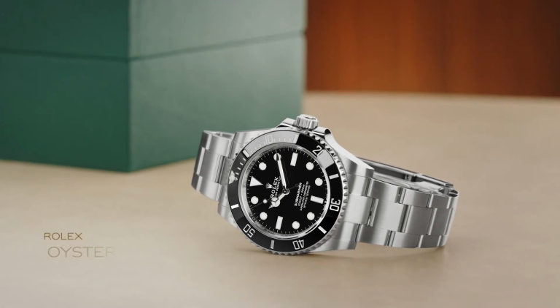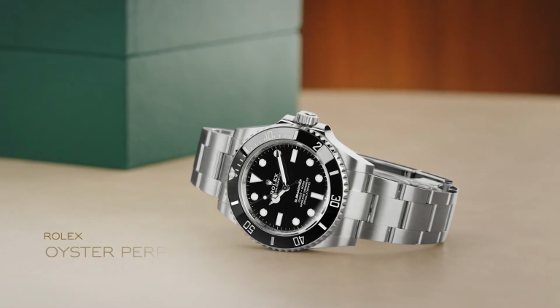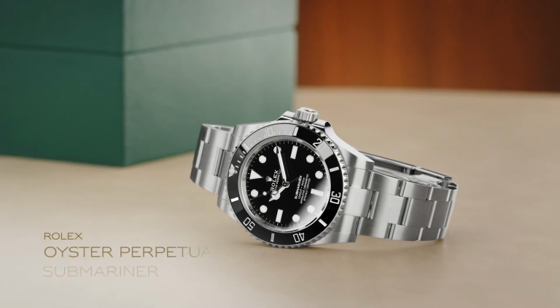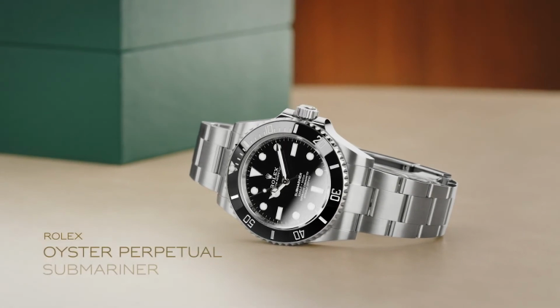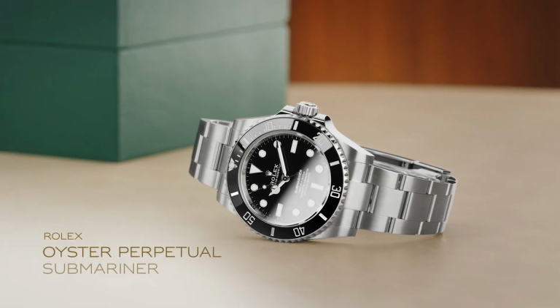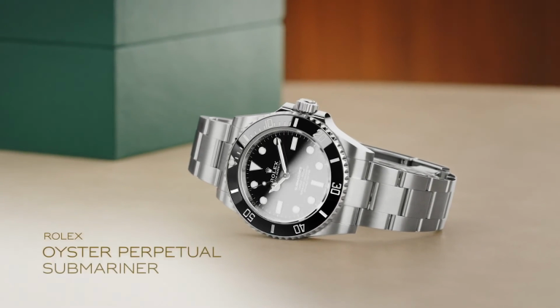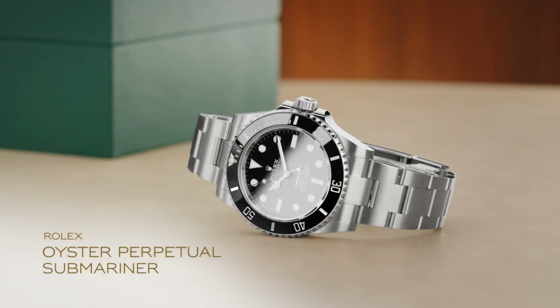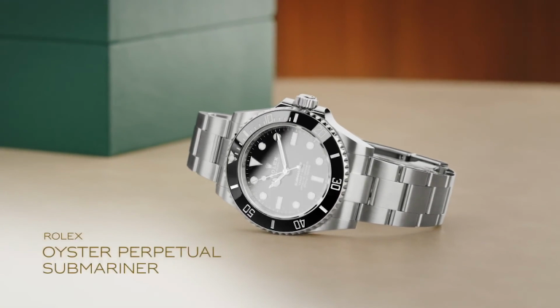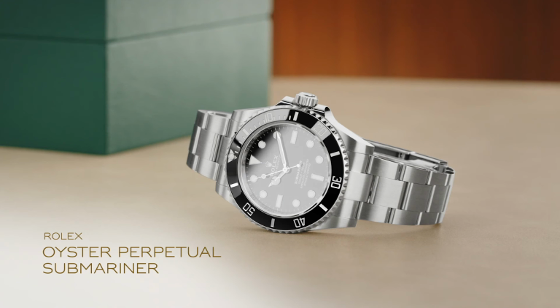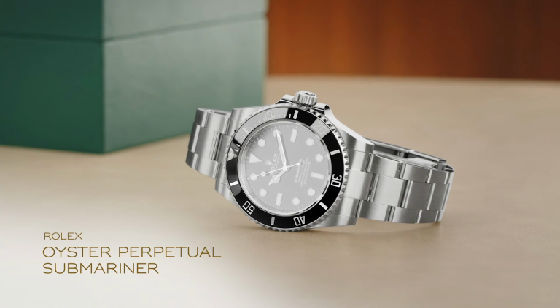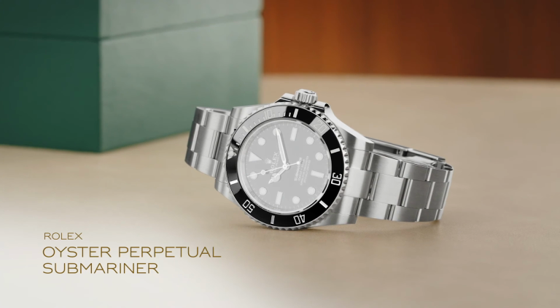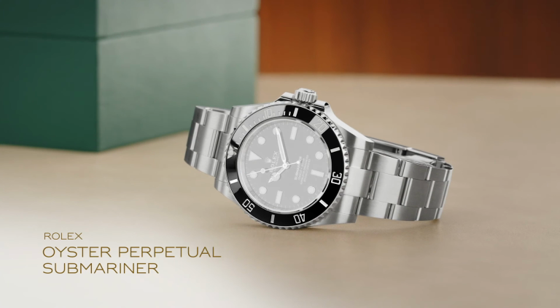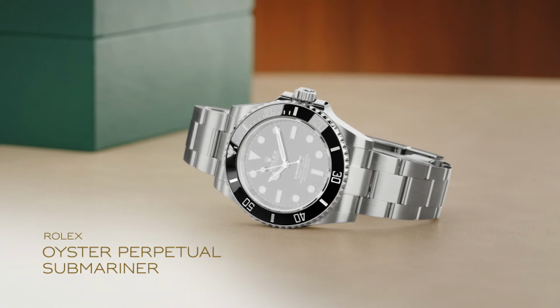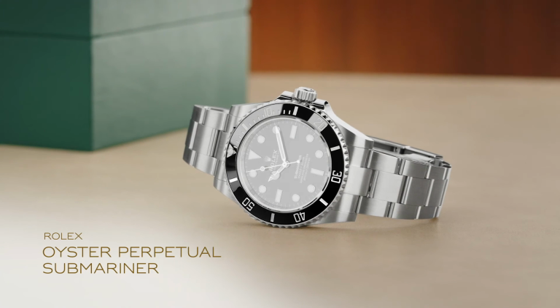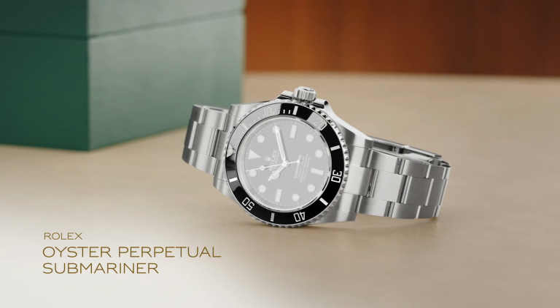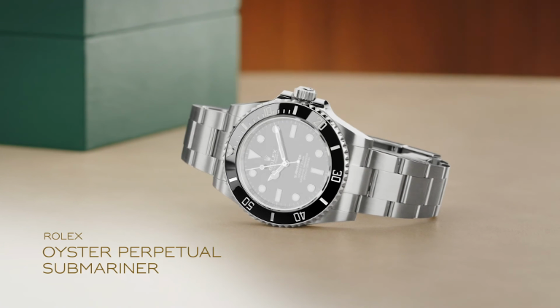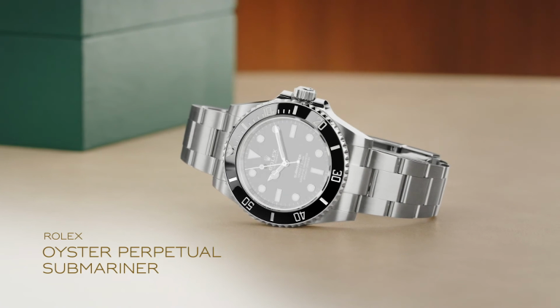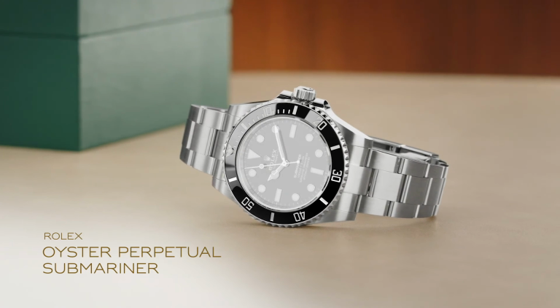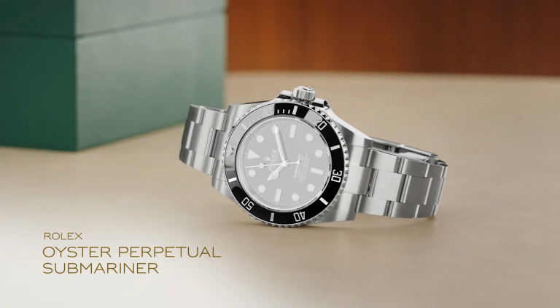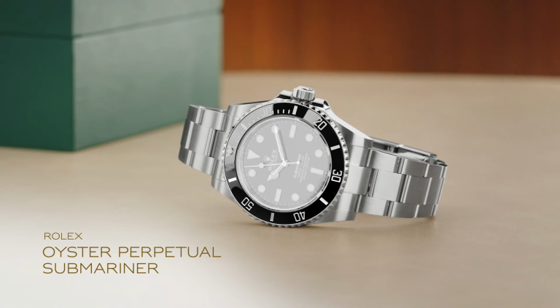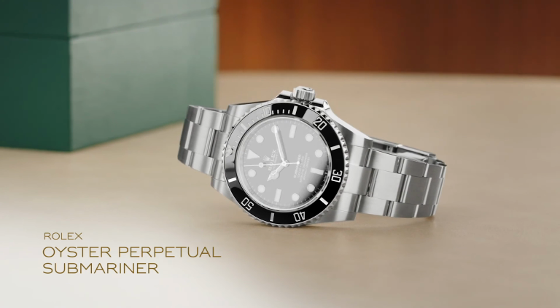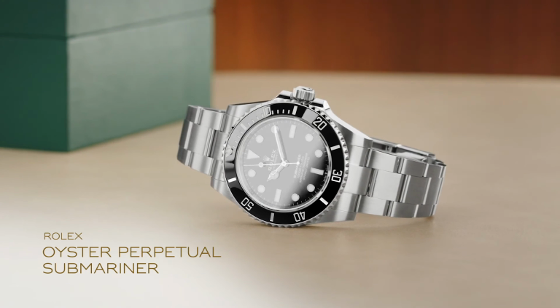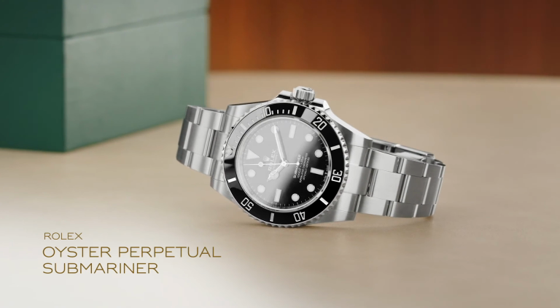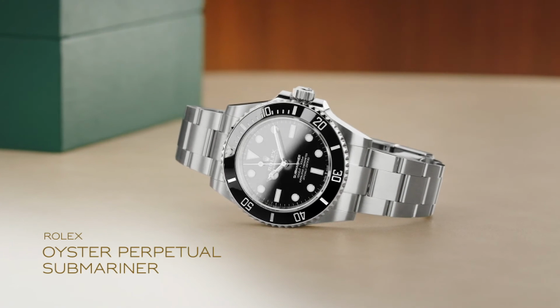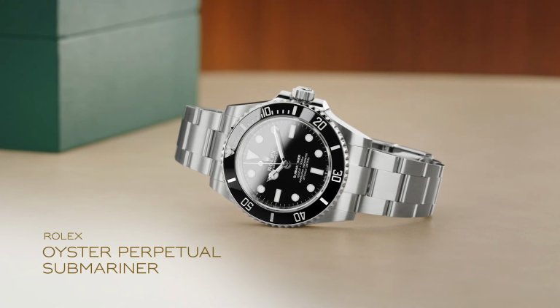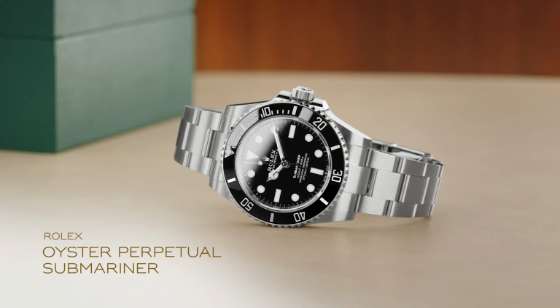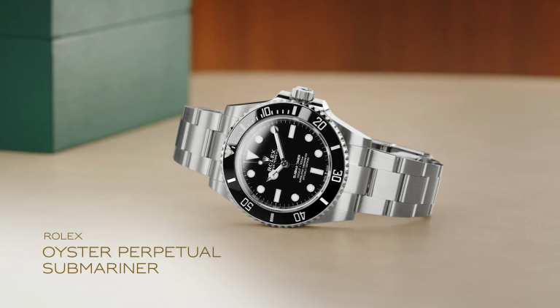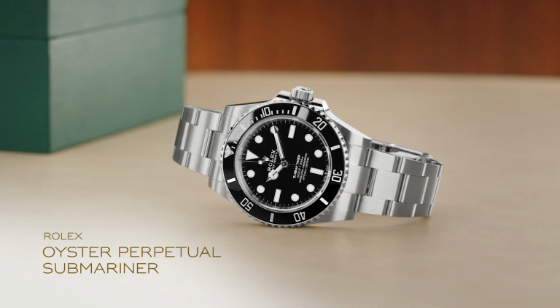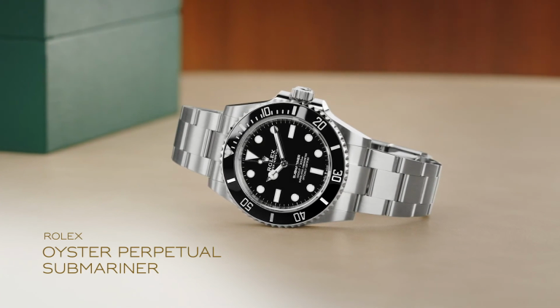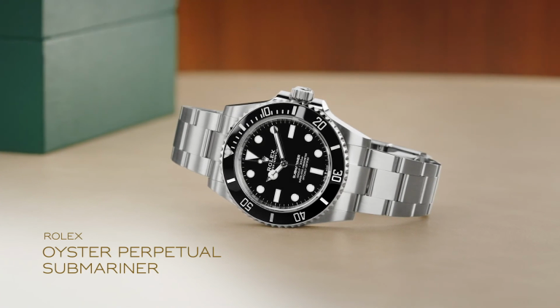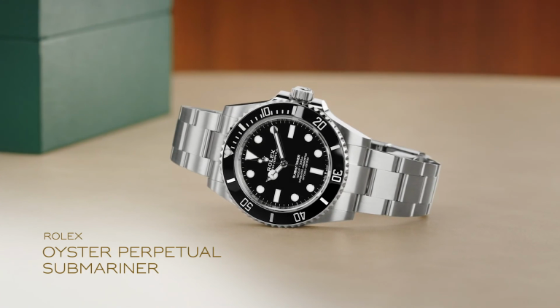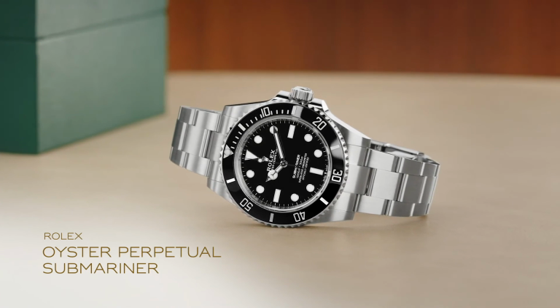the Oyster Perpetual Submariner is a storied dive watch that has been the timepiece of choice for generations of adventurous professionals.